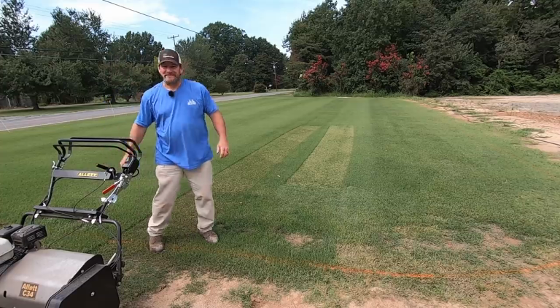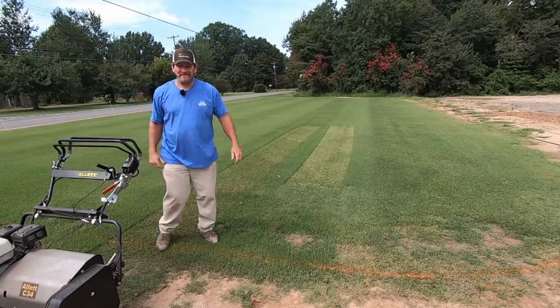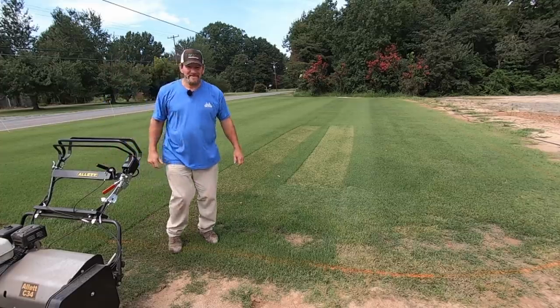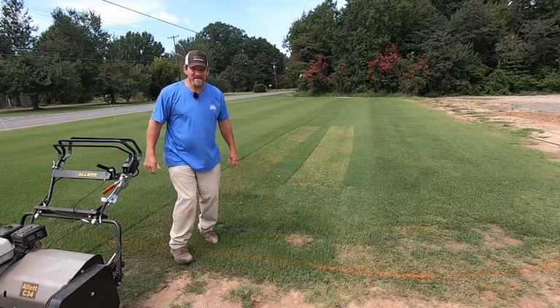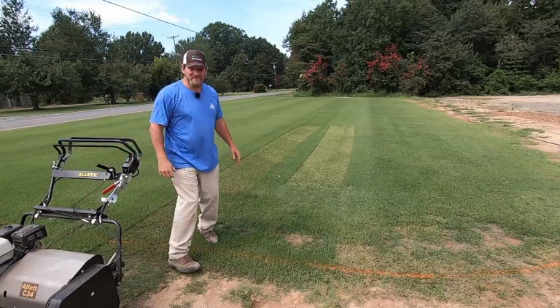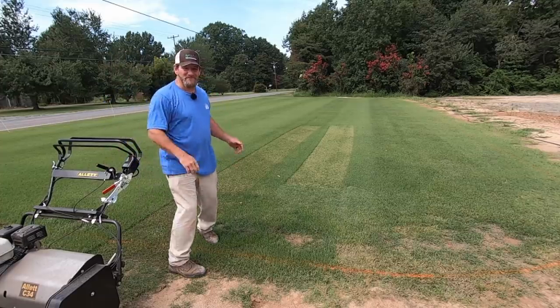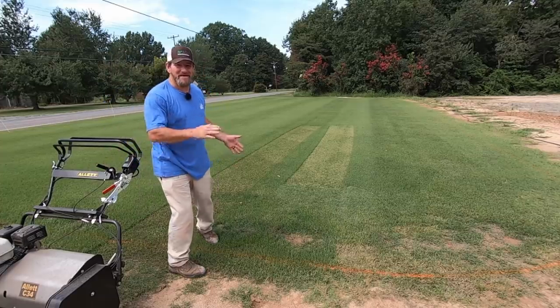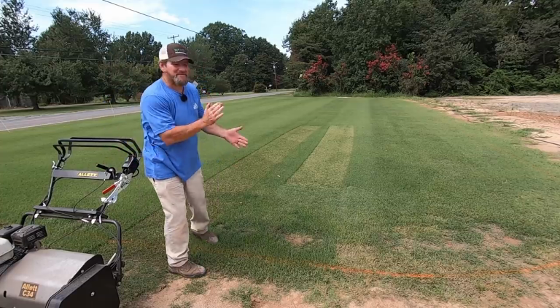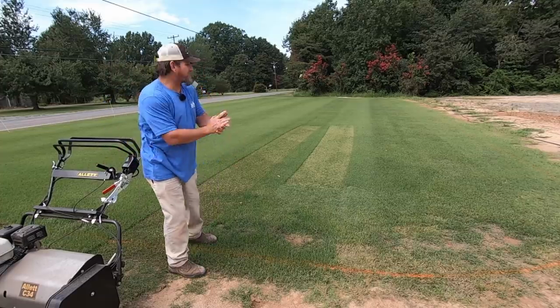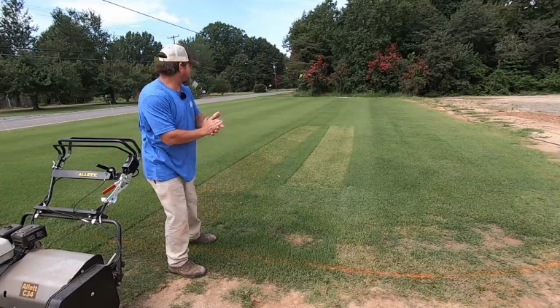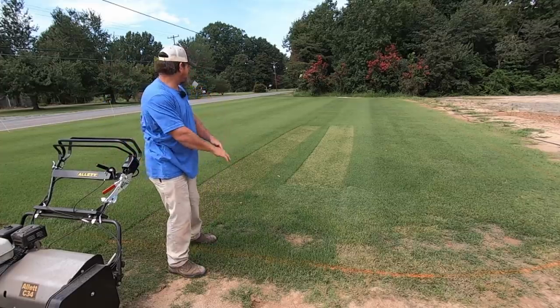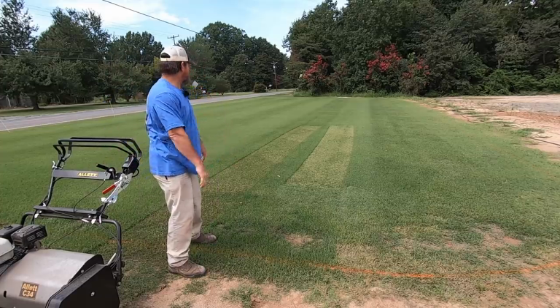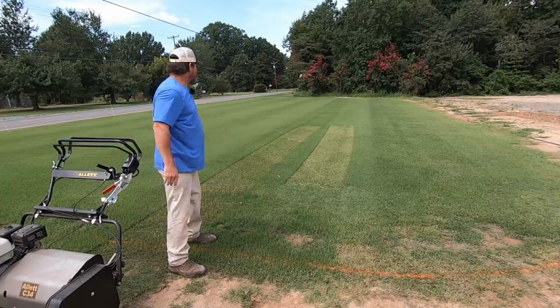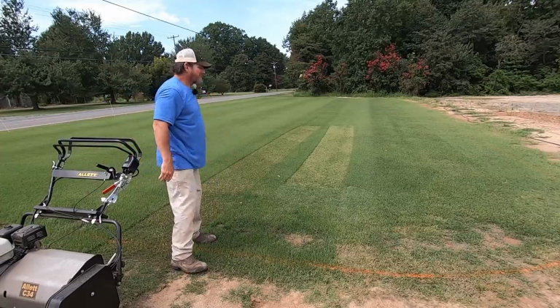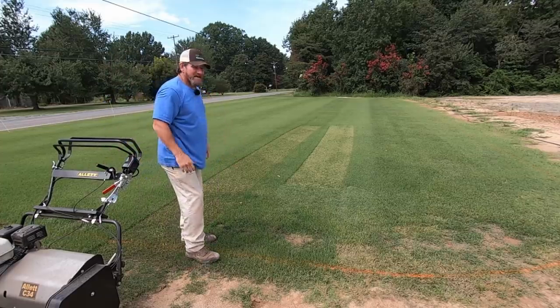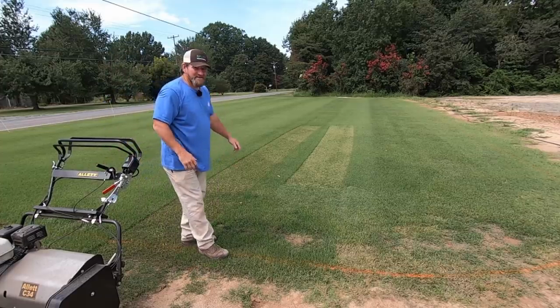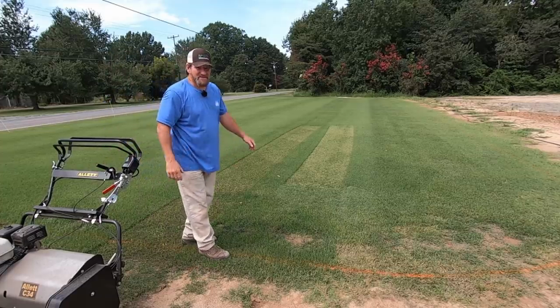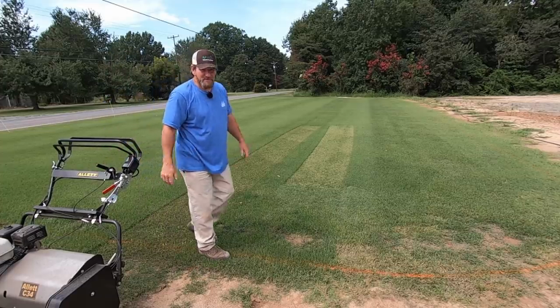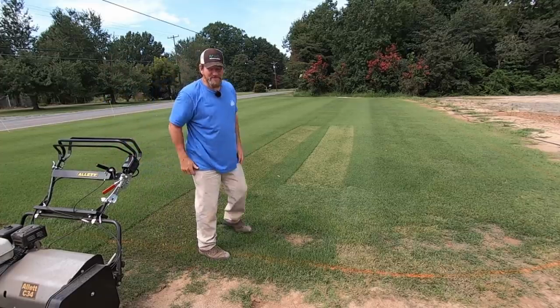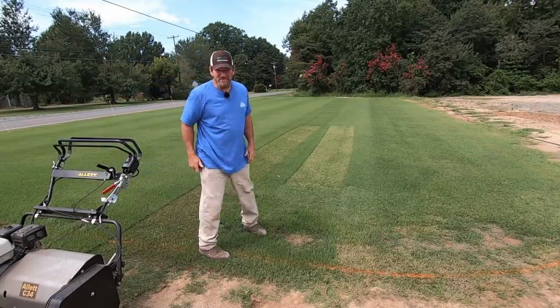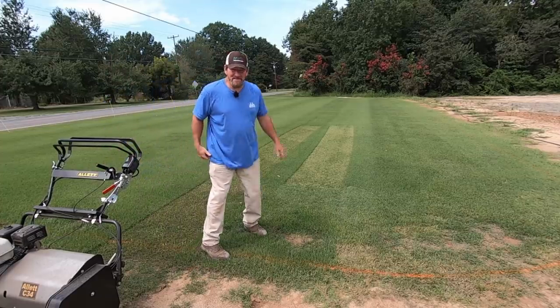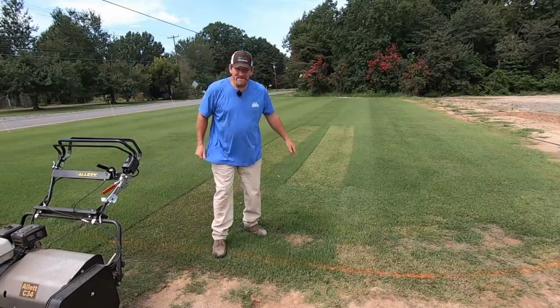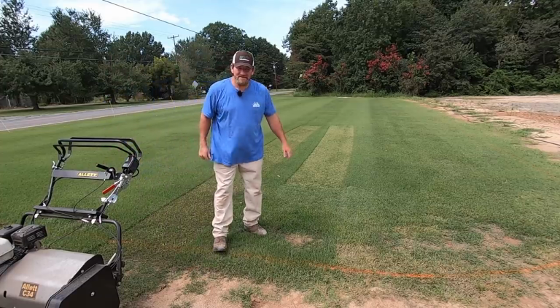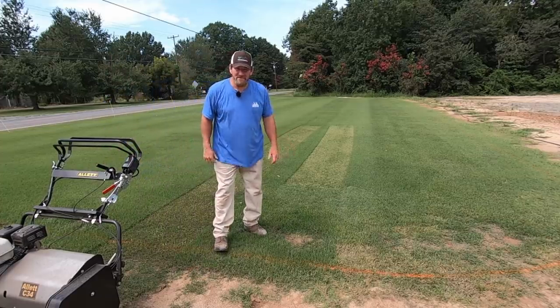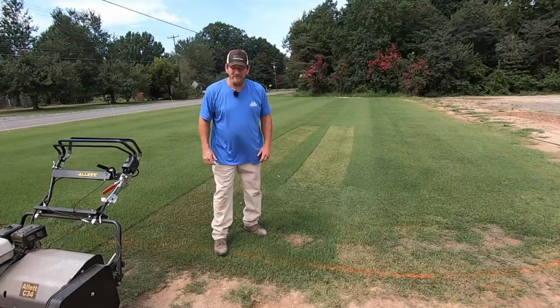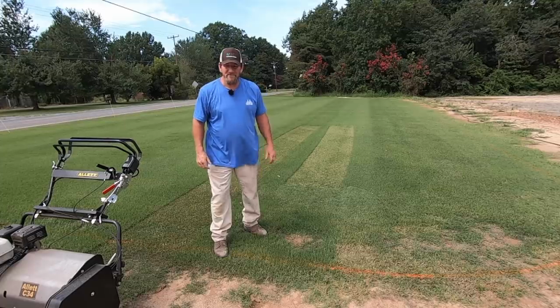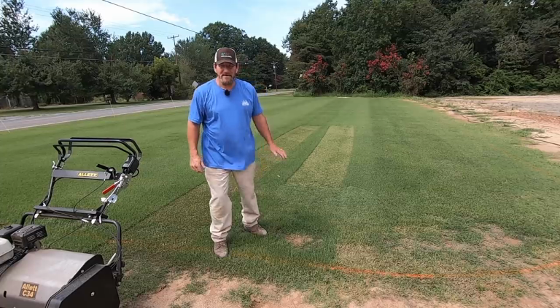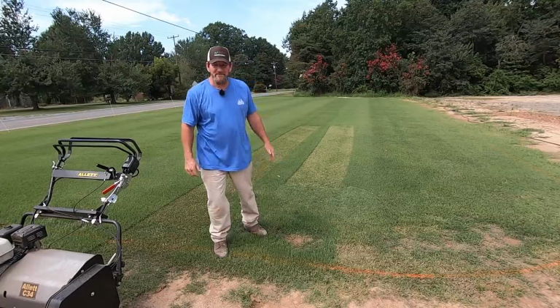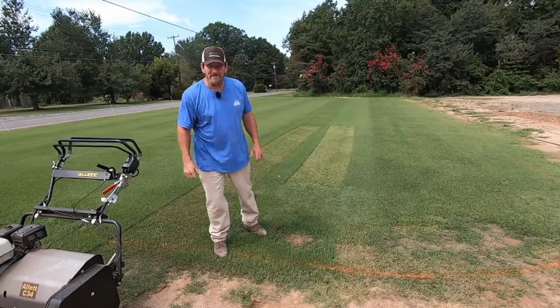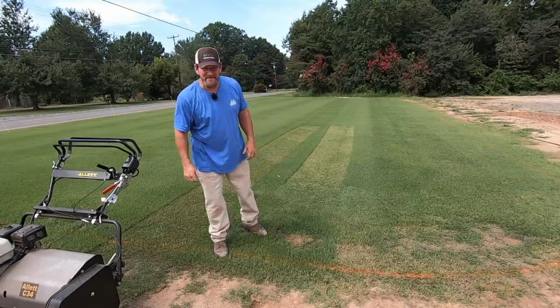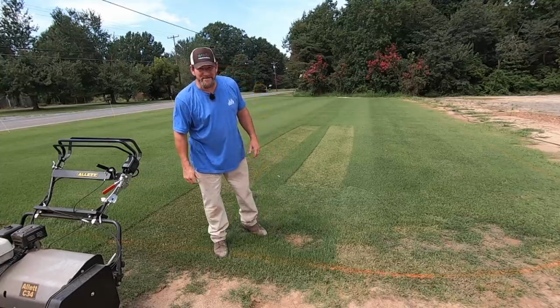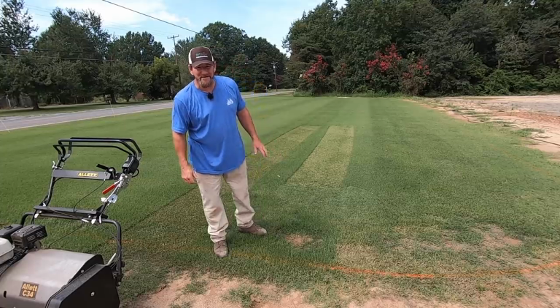Yeah, it's taking her on down right there. Hey there, it's Pete with GCI Turf. I hope you're having a great day today.